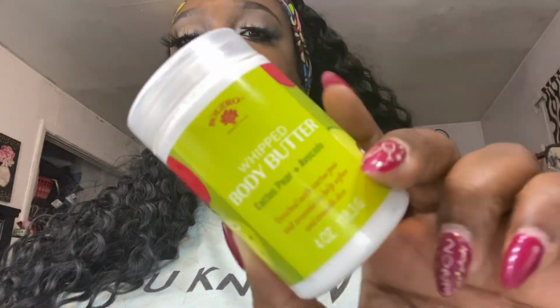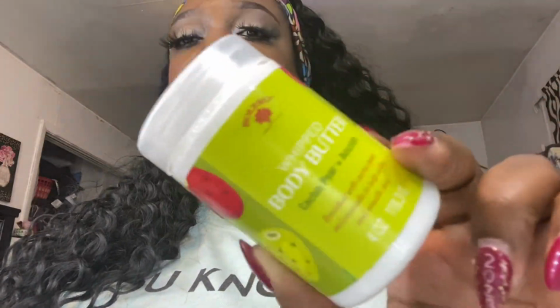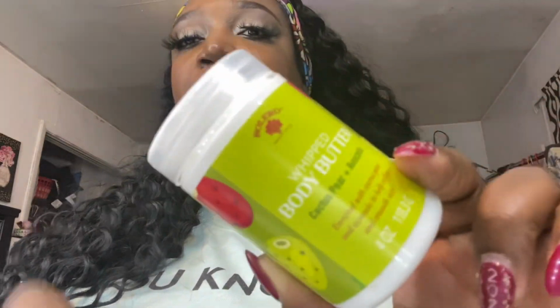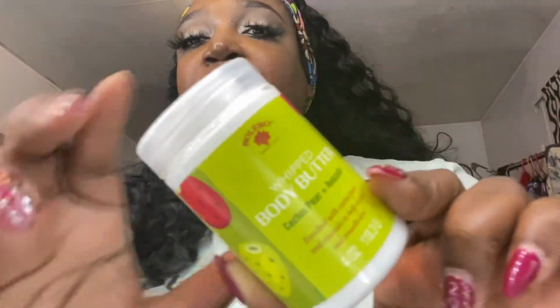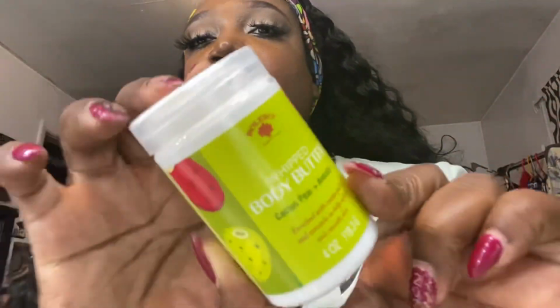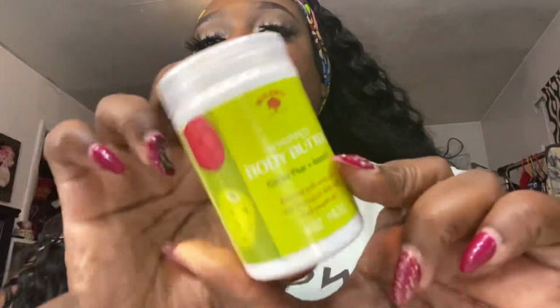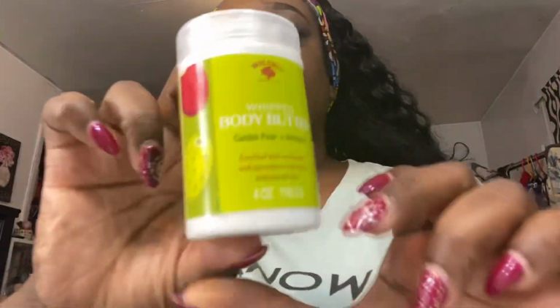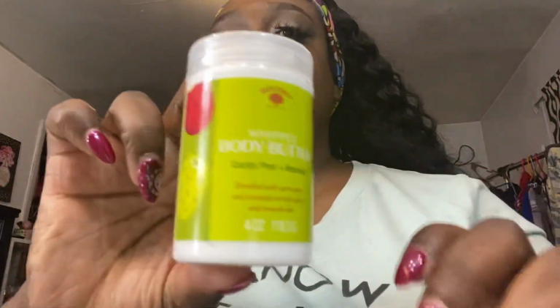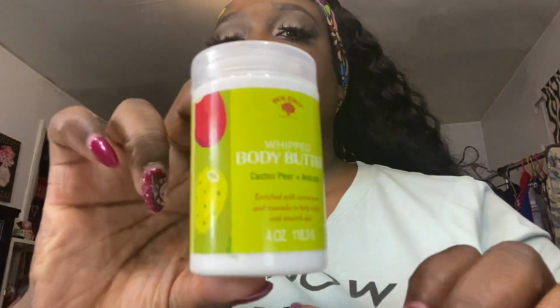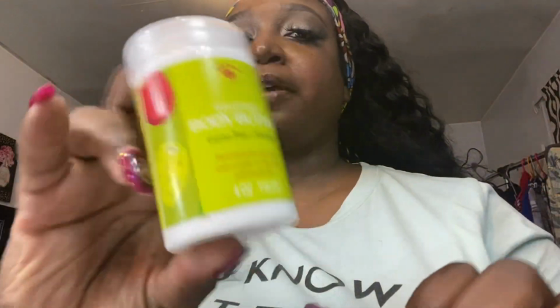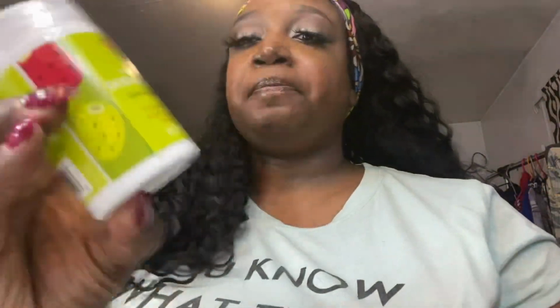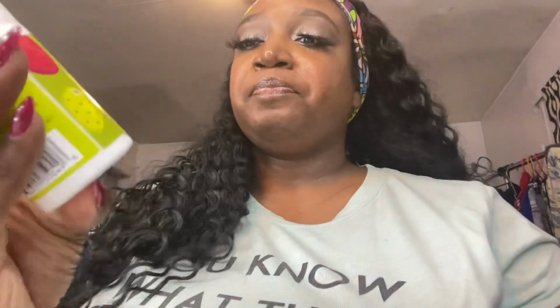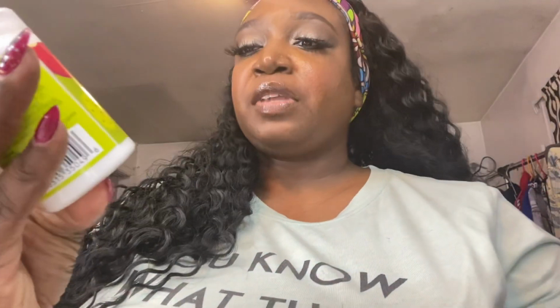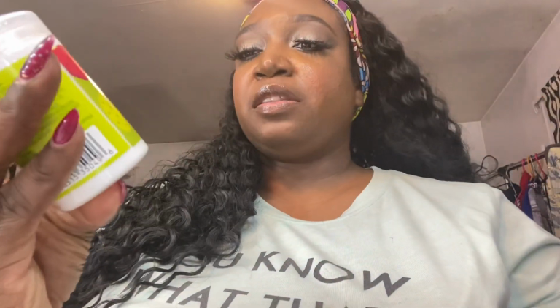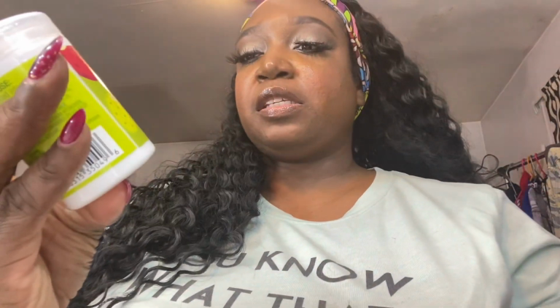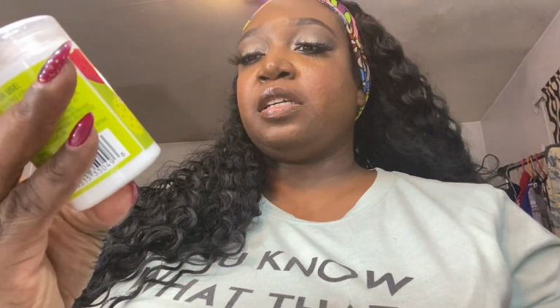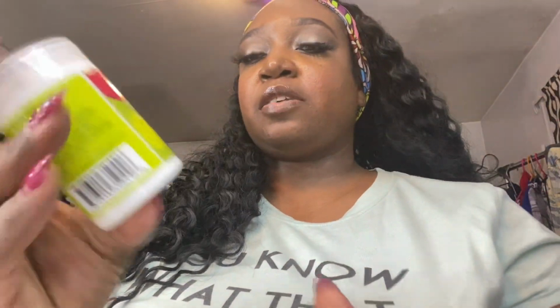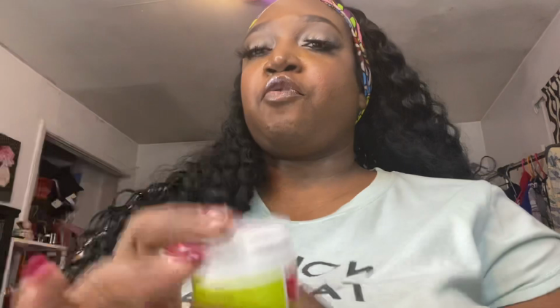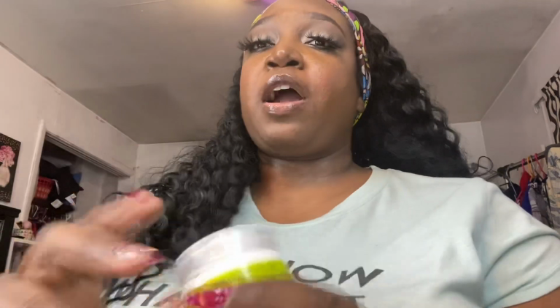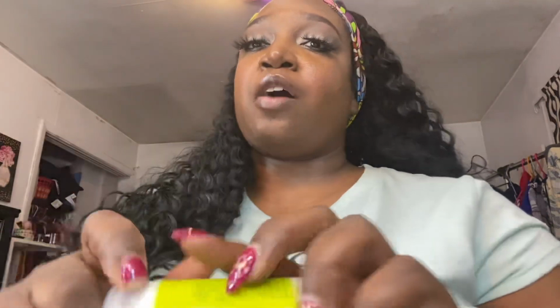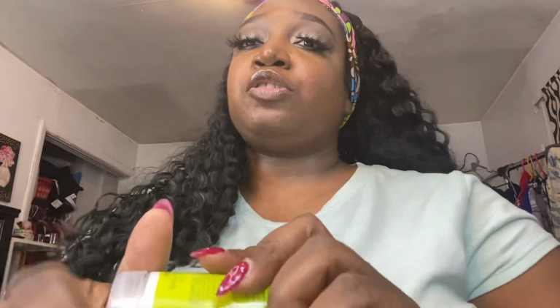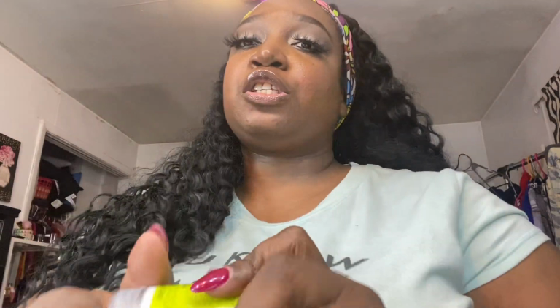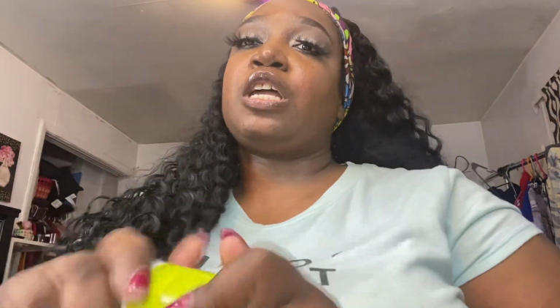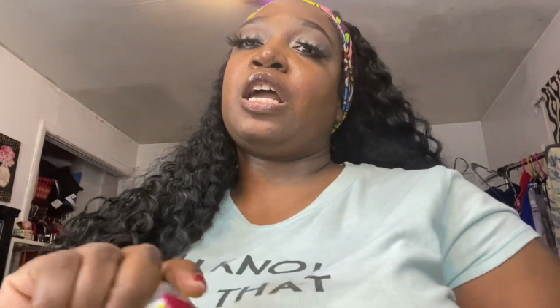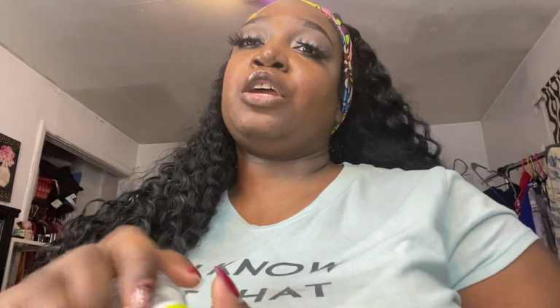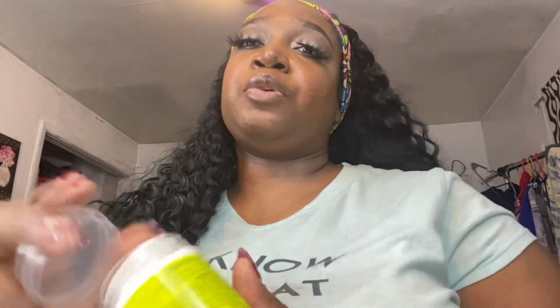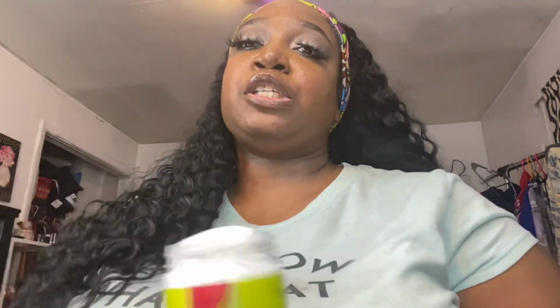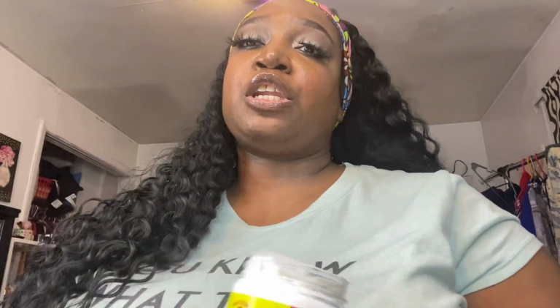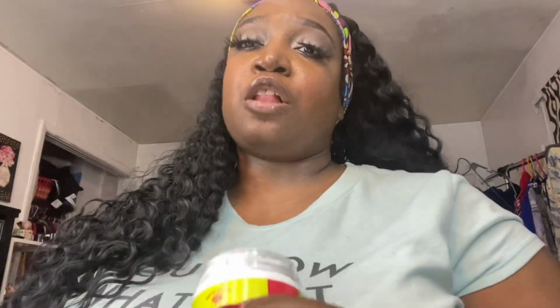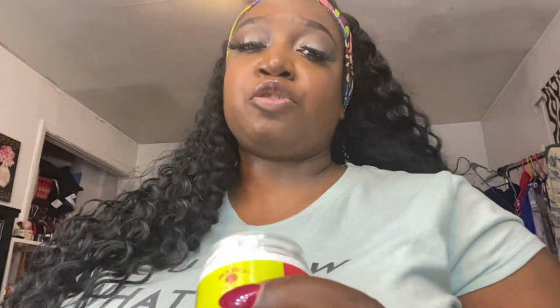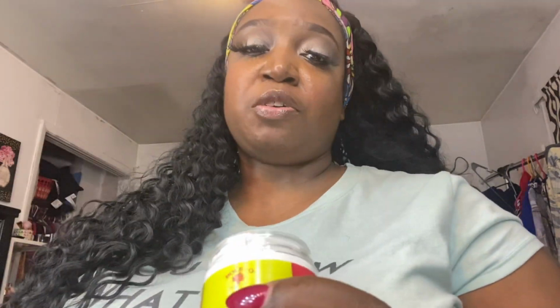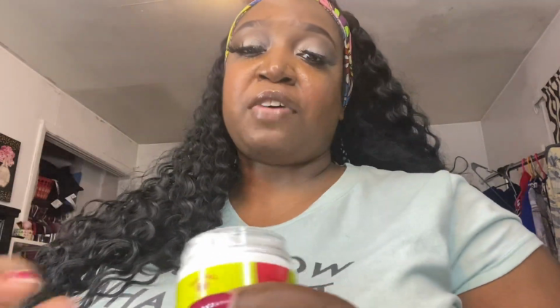This is what it looks like. This is a four ounce and it was $1.25.